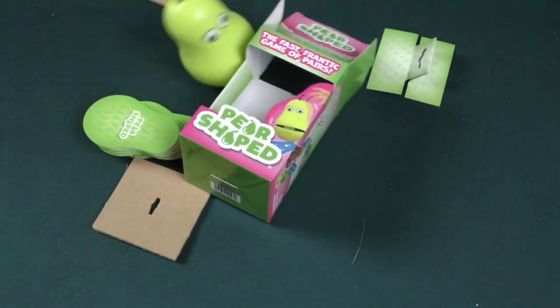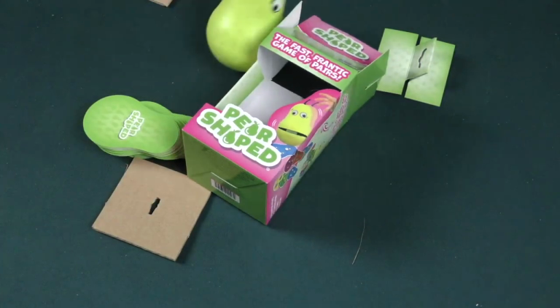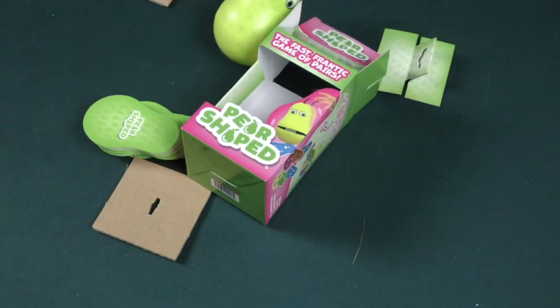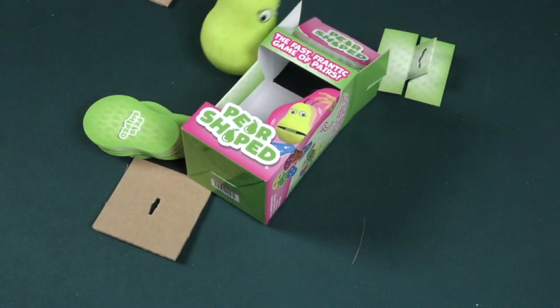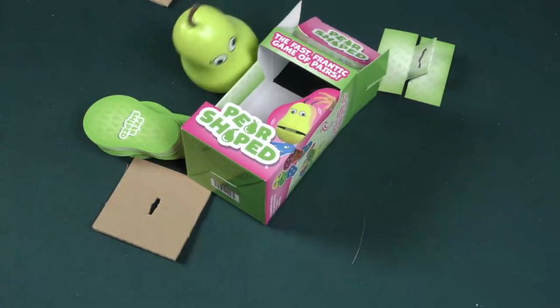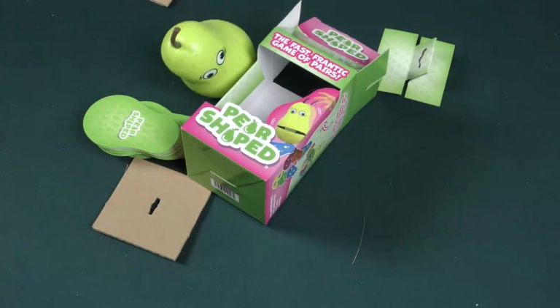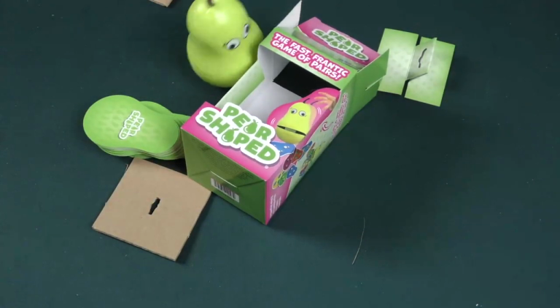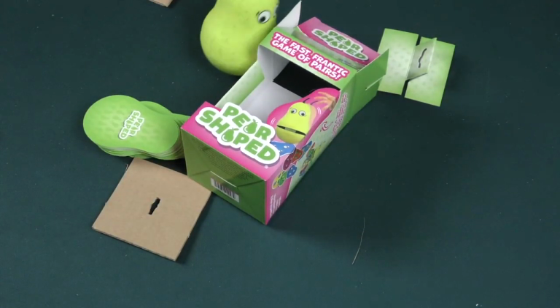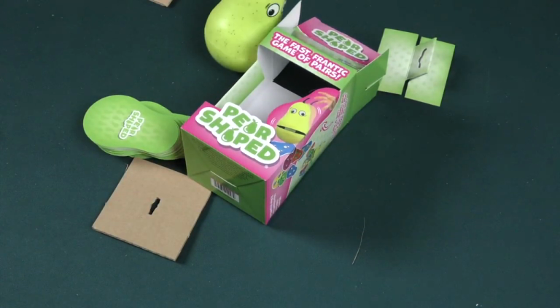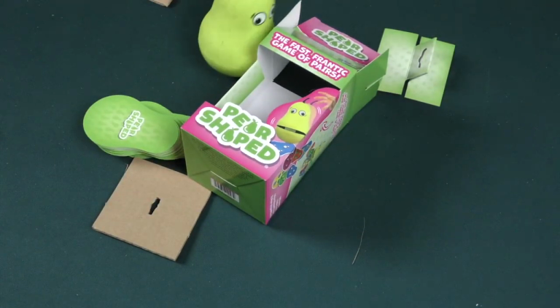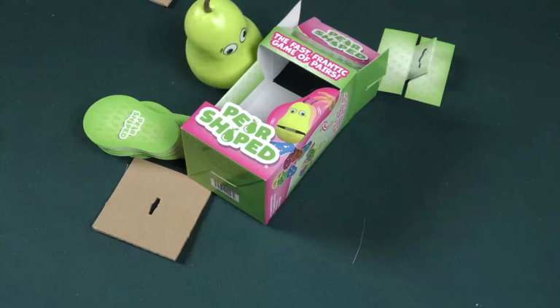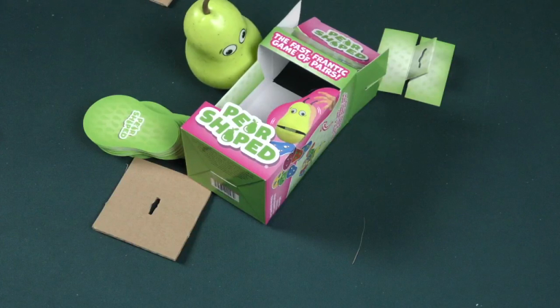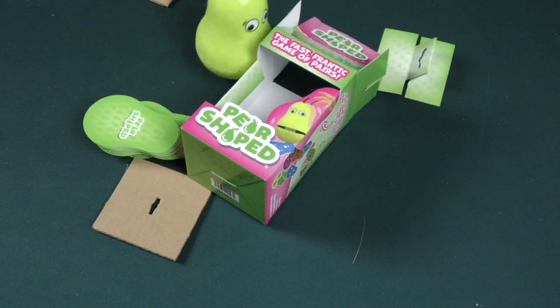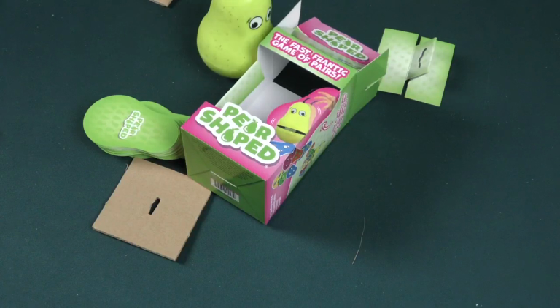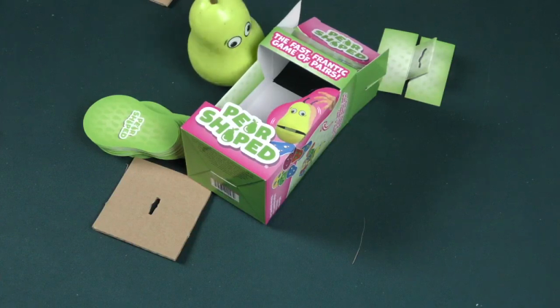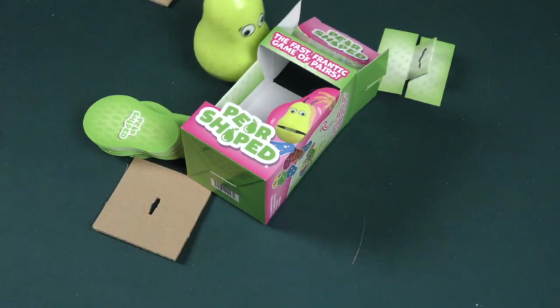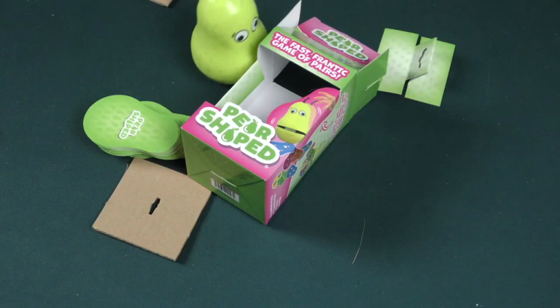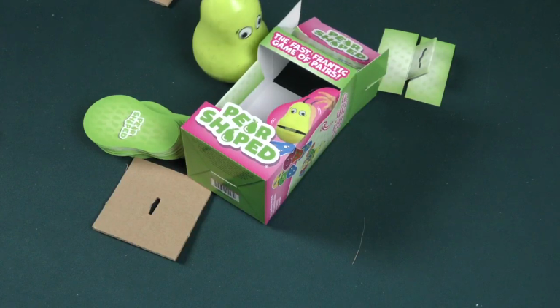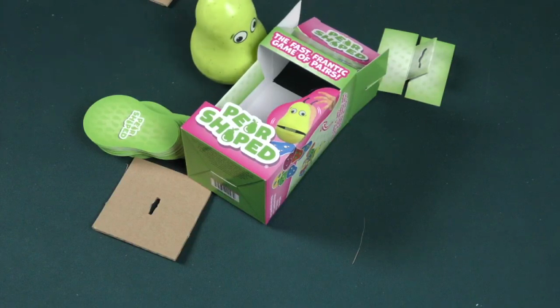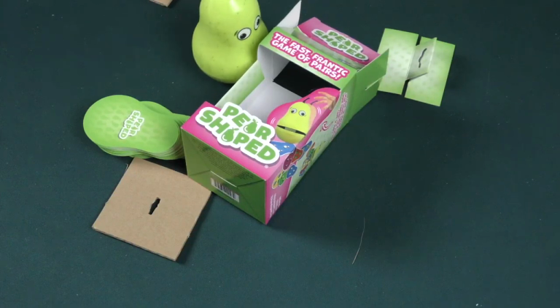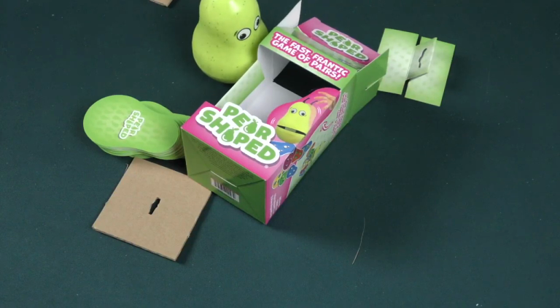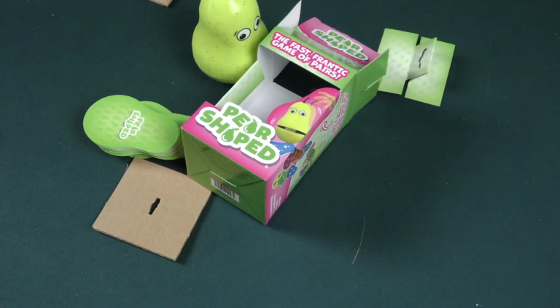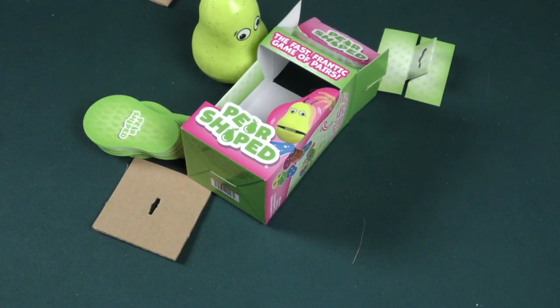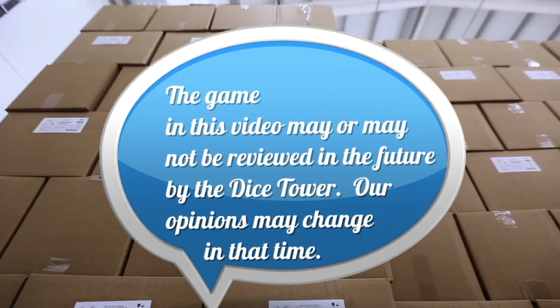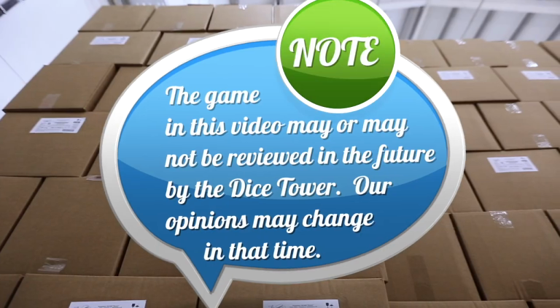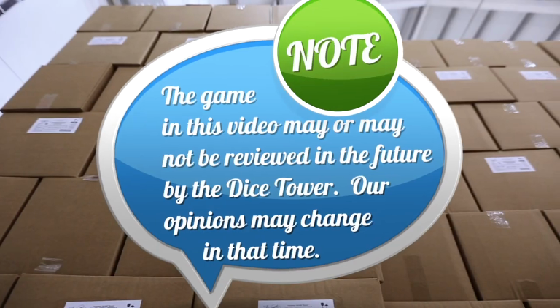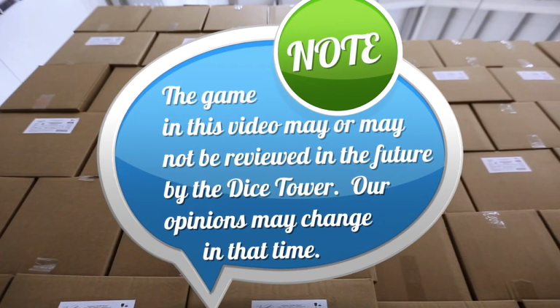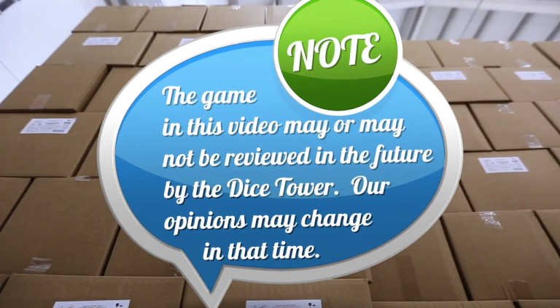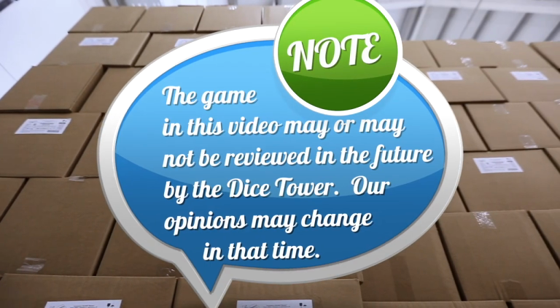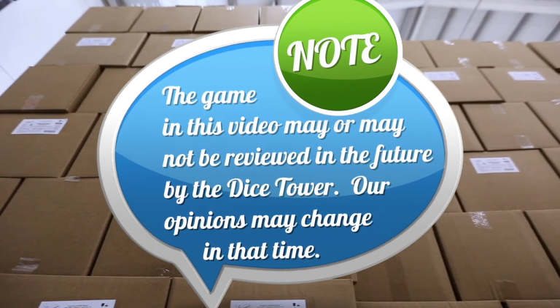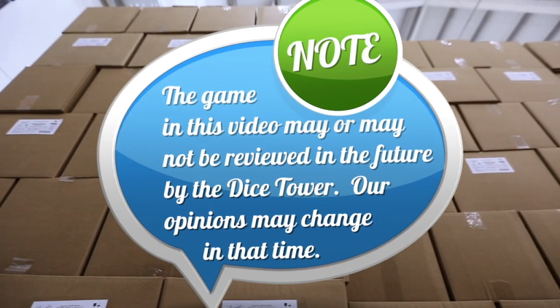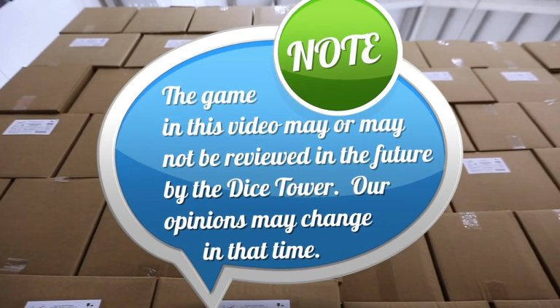Thanks for coming by another Dice Tower daily unboxing video. Just have a good one. Bye-bye.